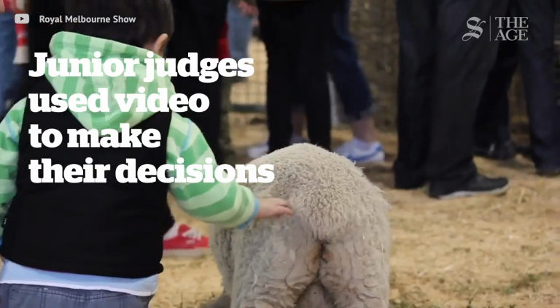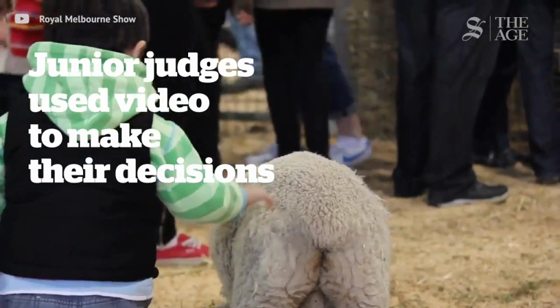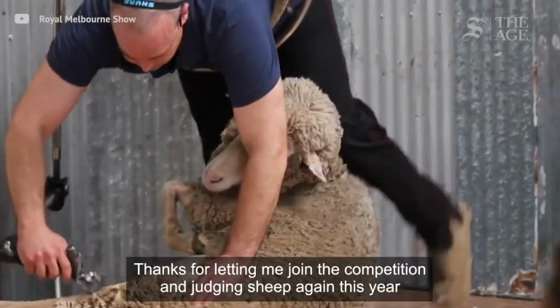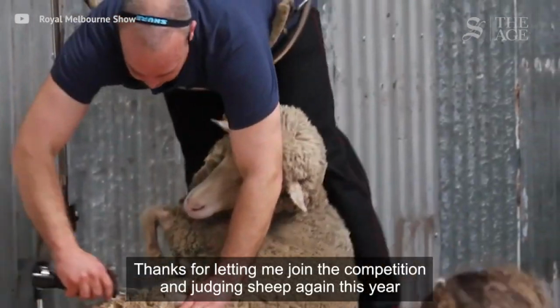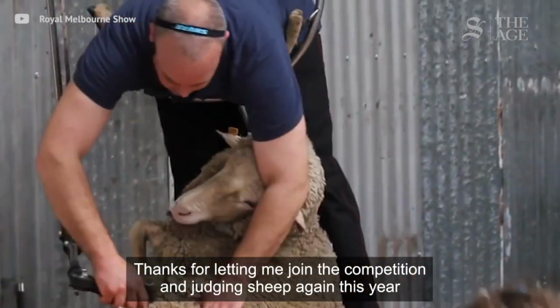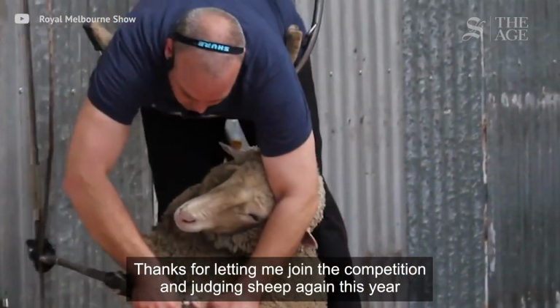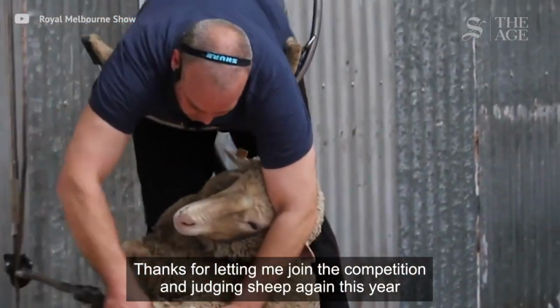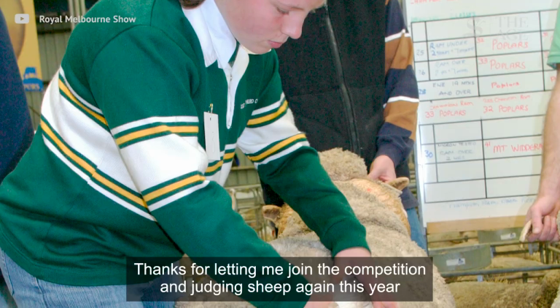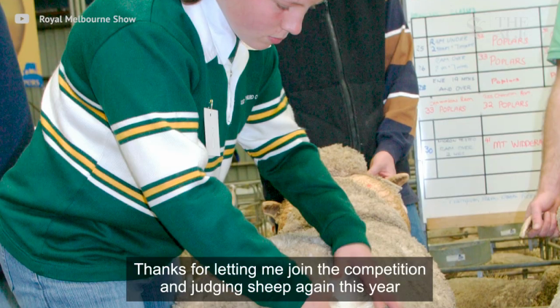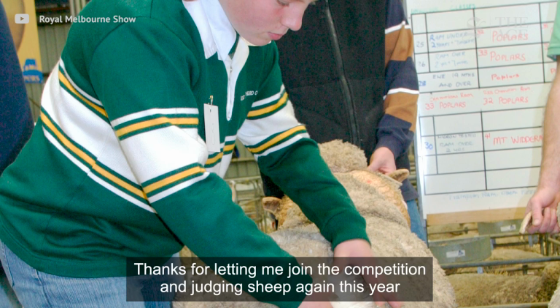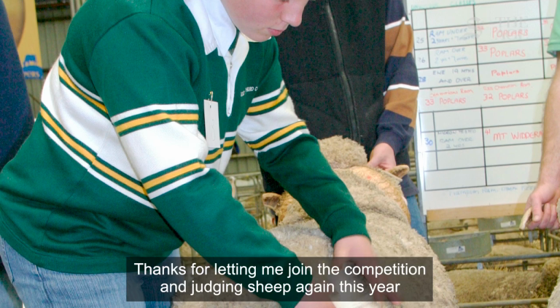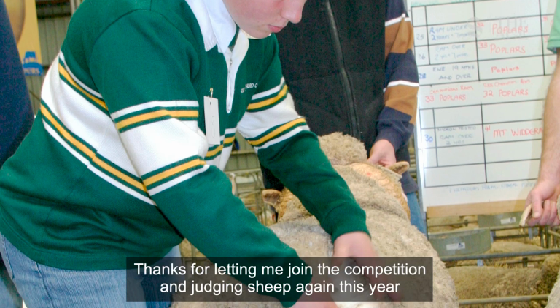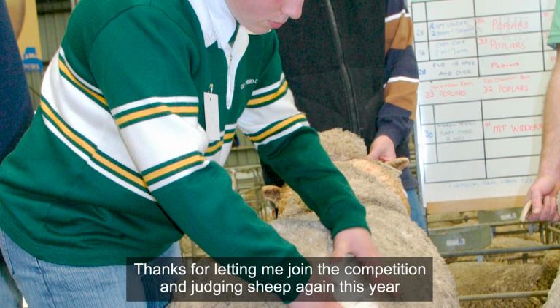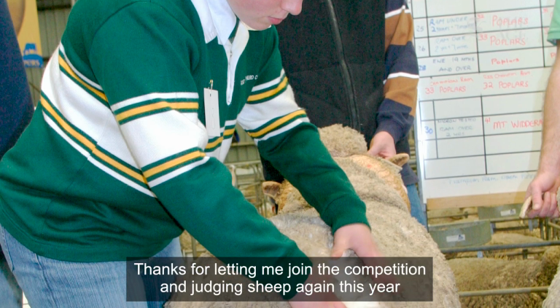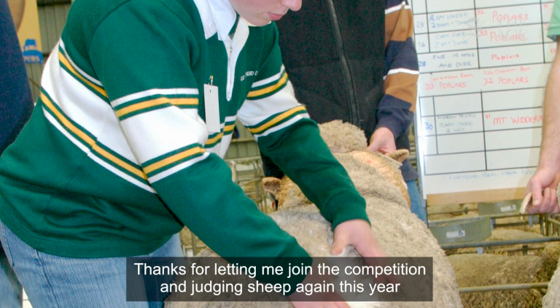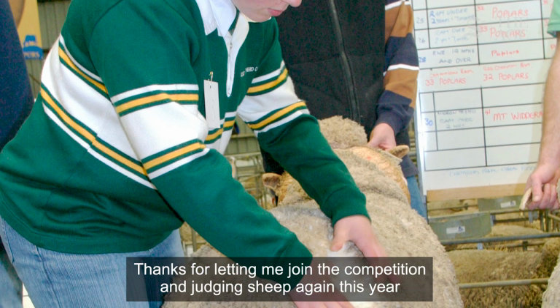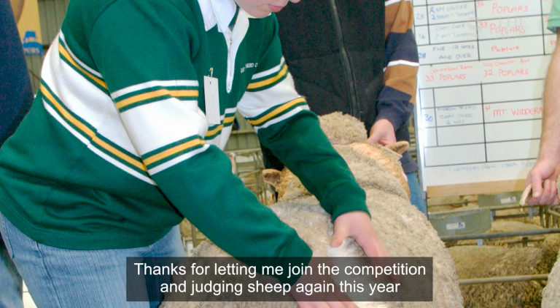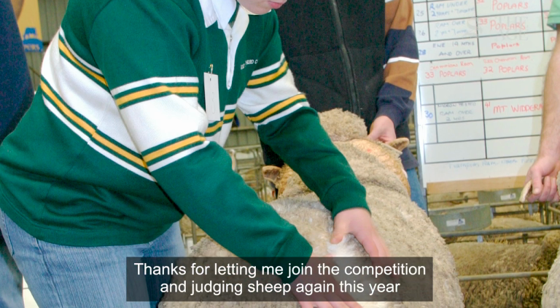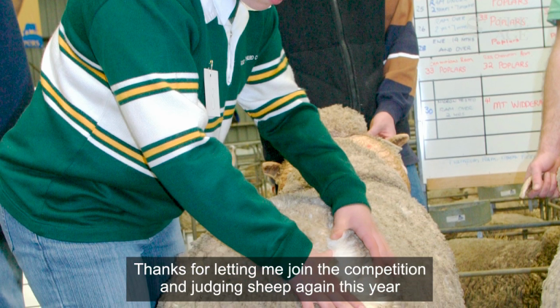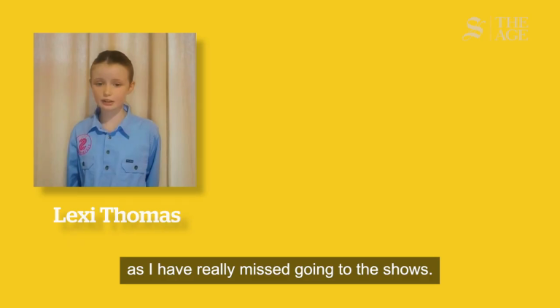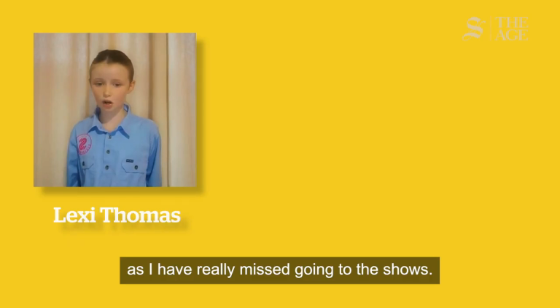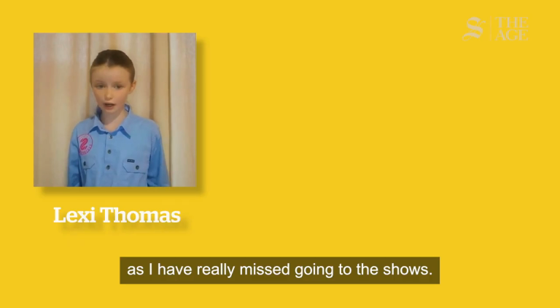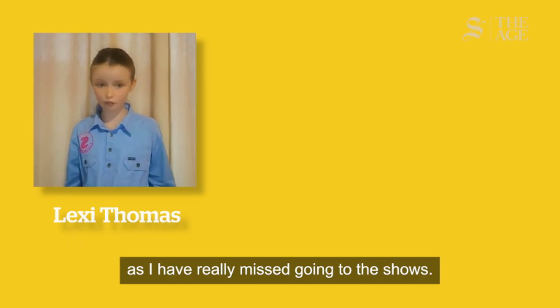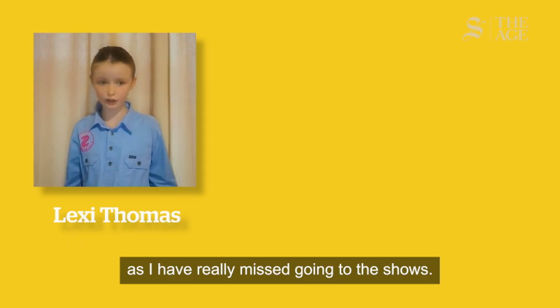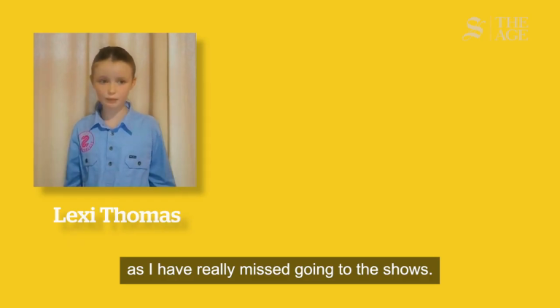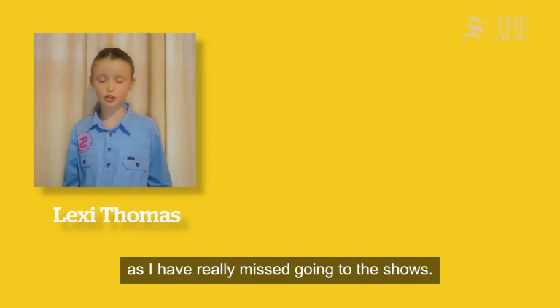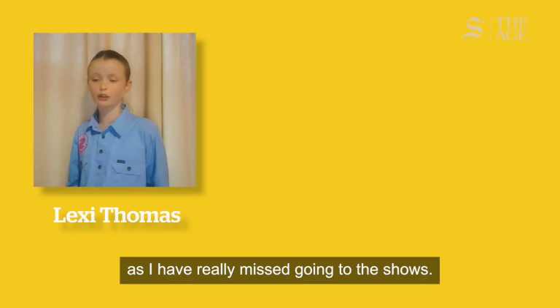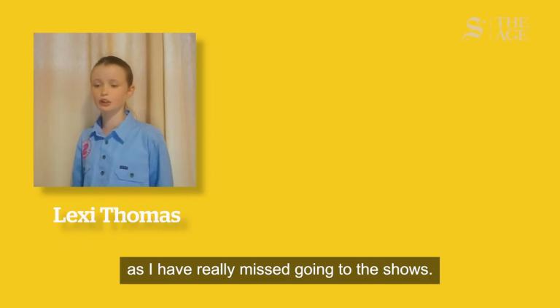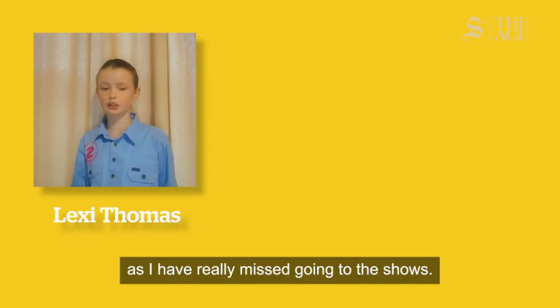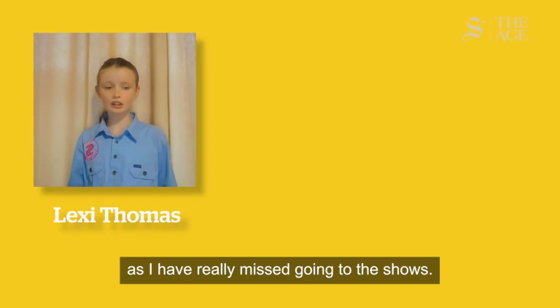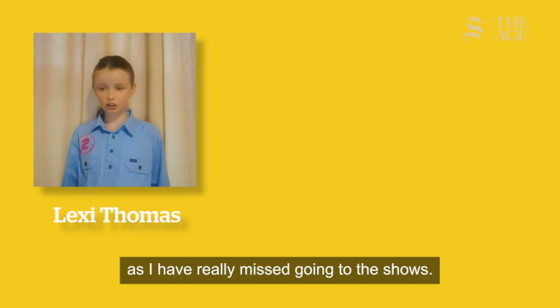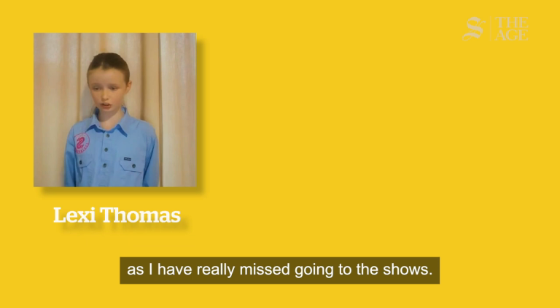Thanks for letting me join the competition and judging sheep again this year, as I have really missed going to the shows.